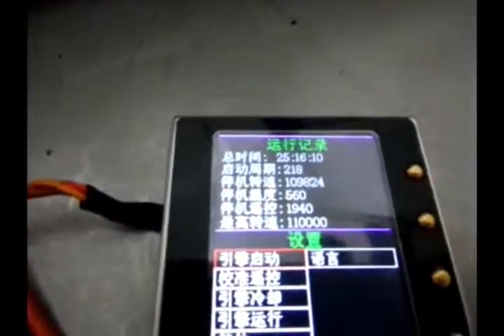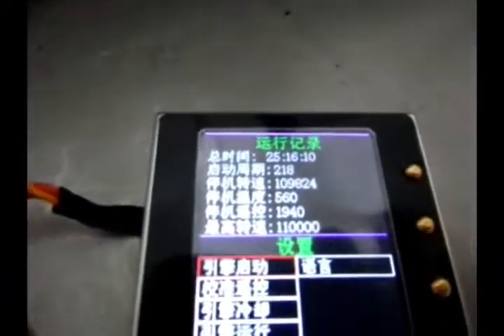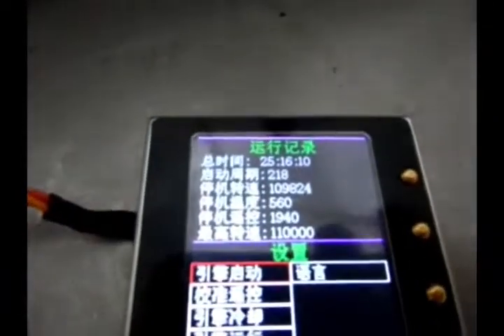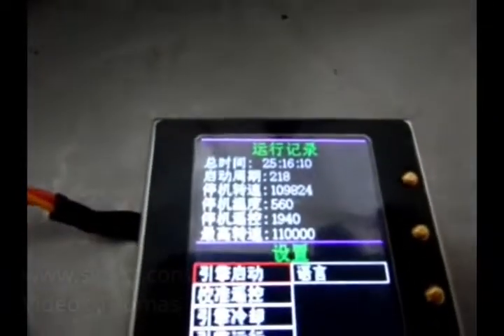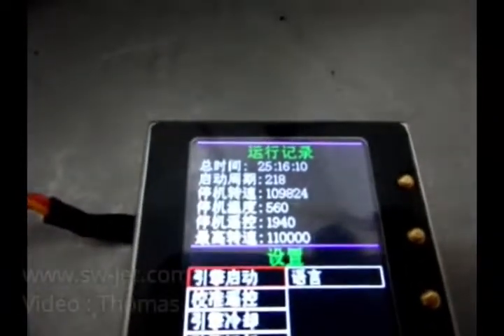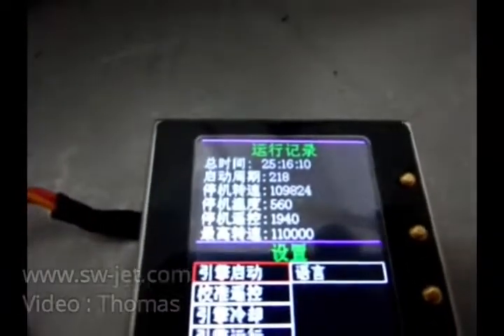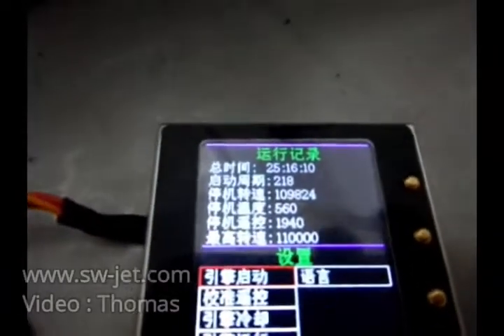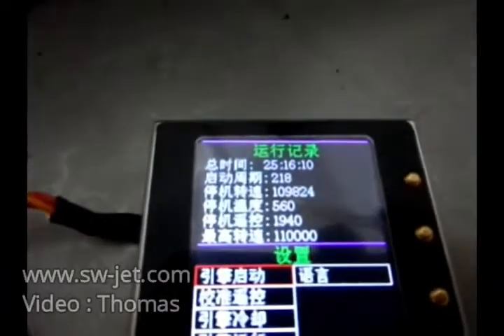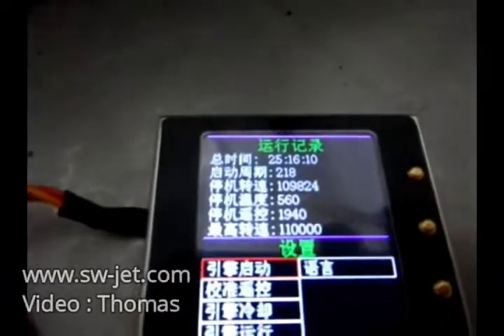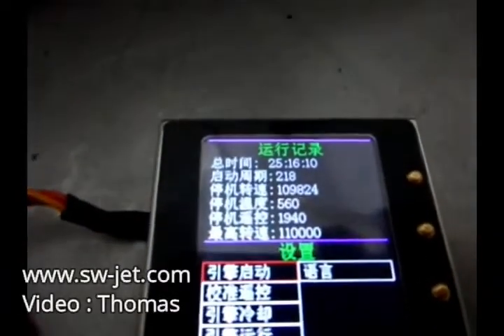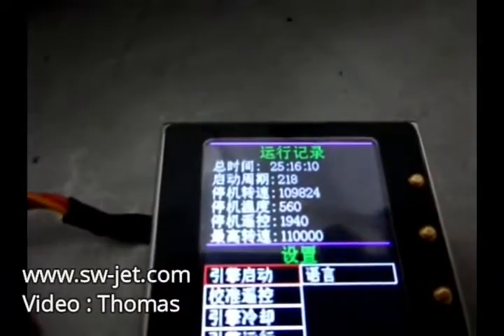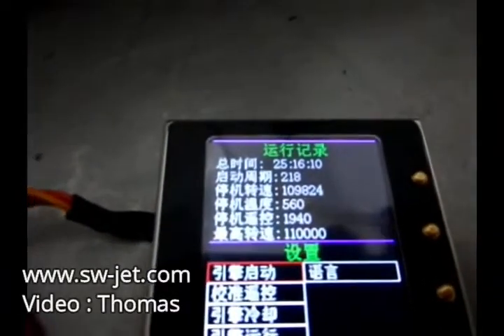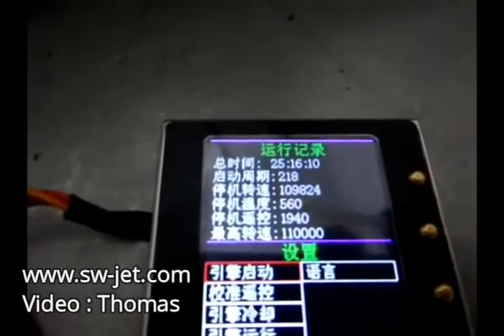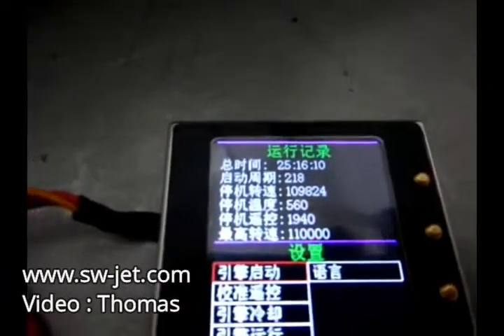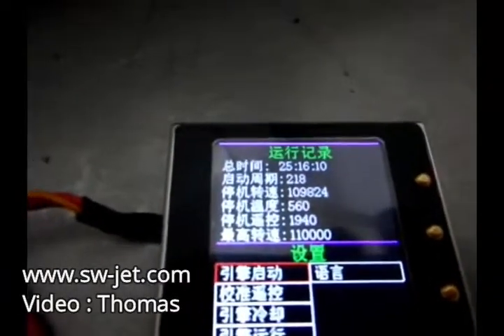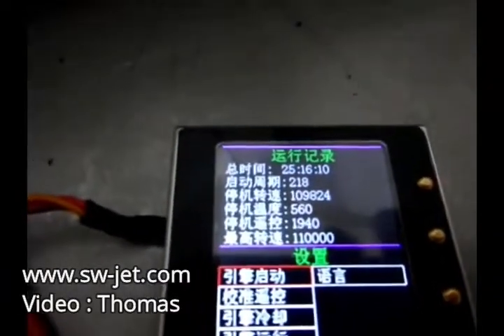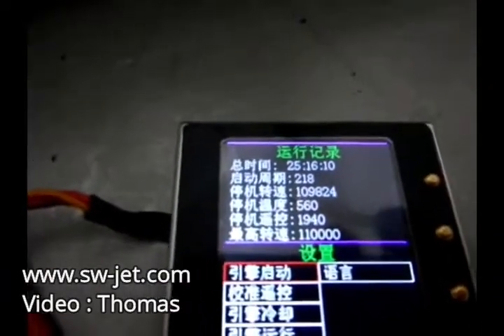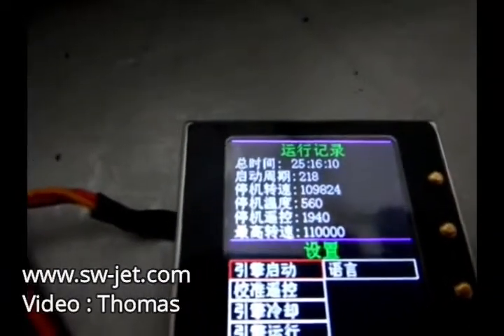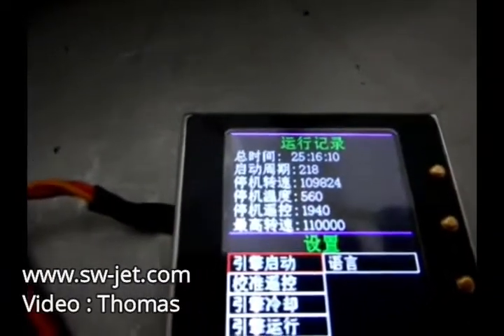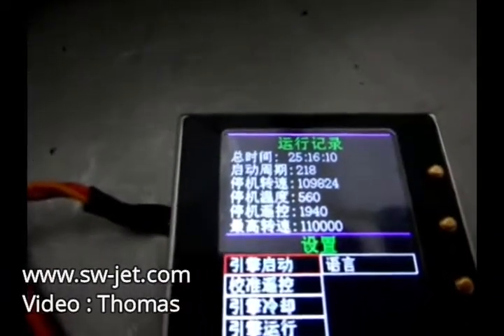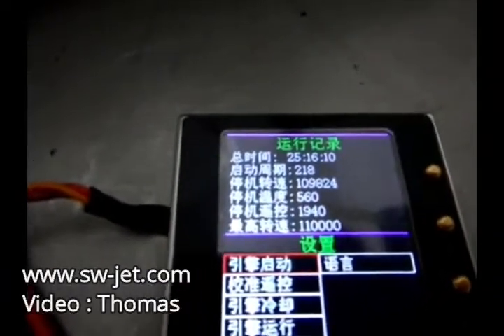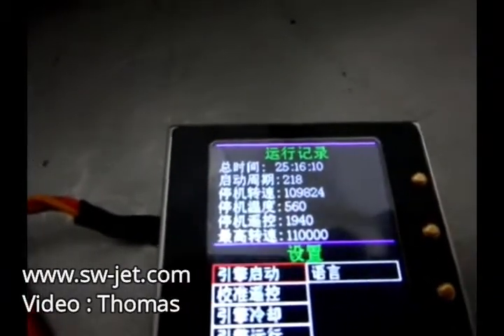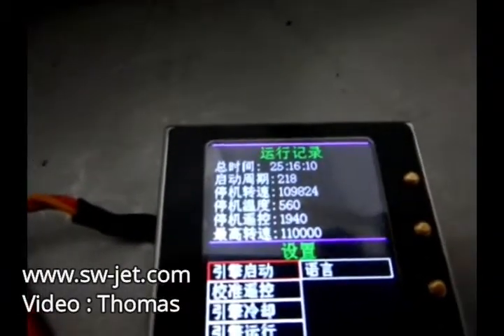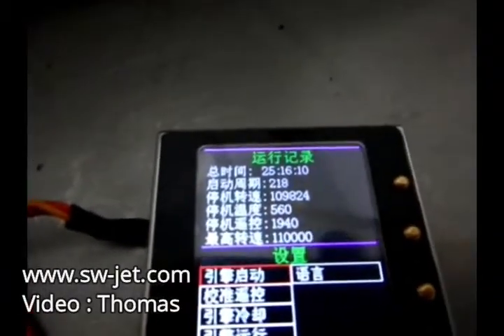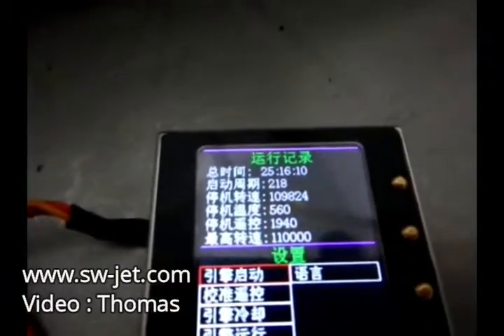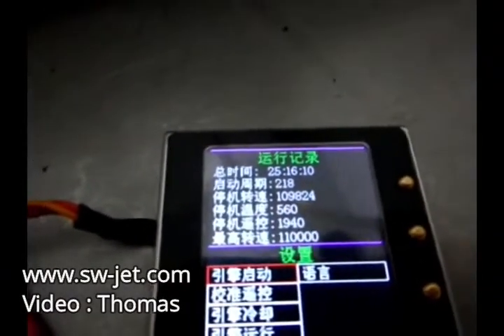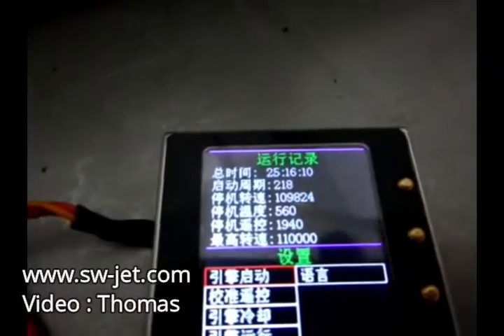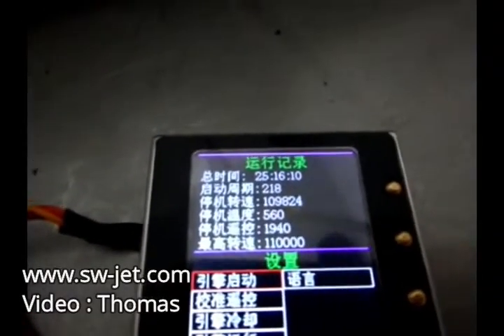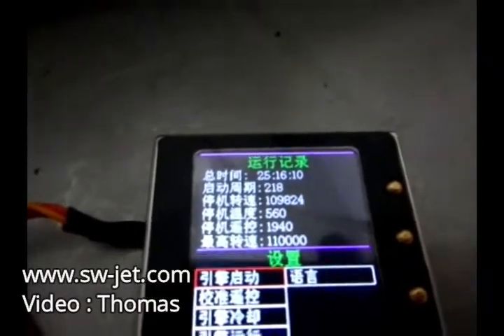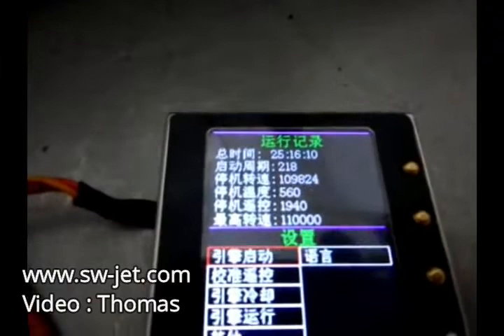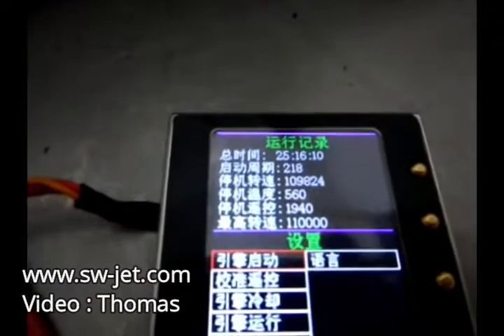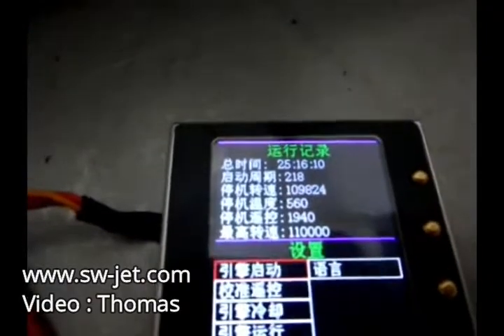Now we can check the running time: 25 hours, 16 minutes.